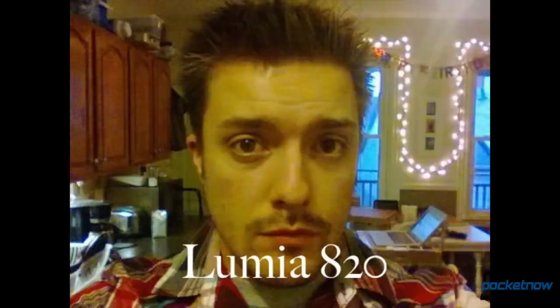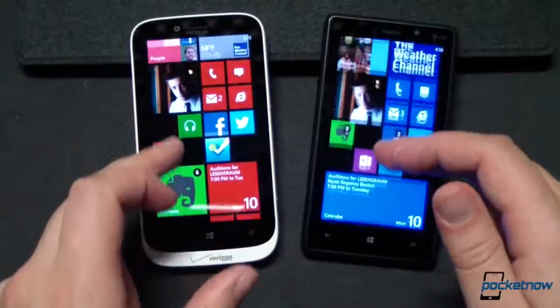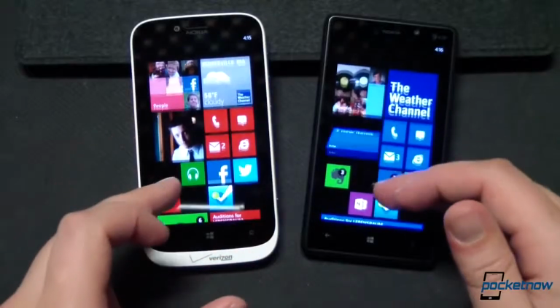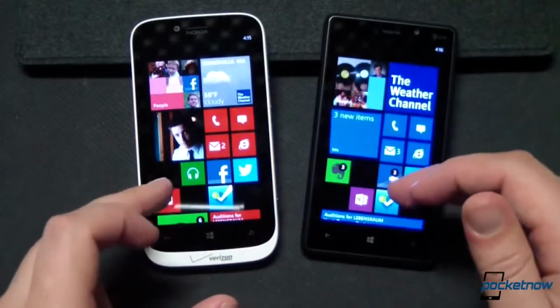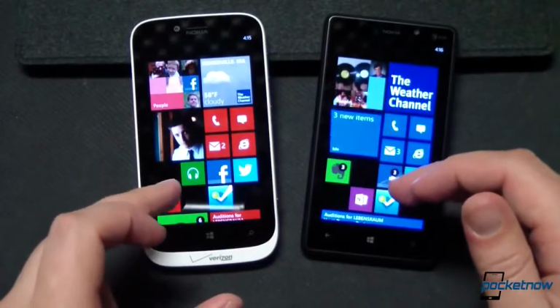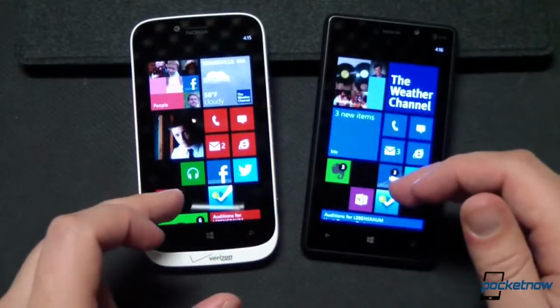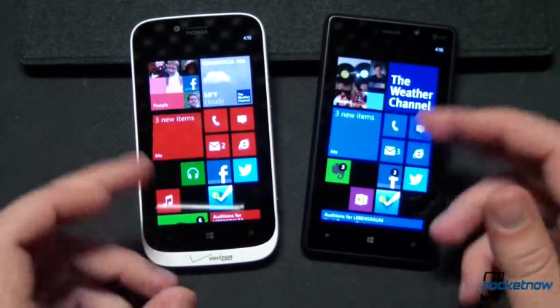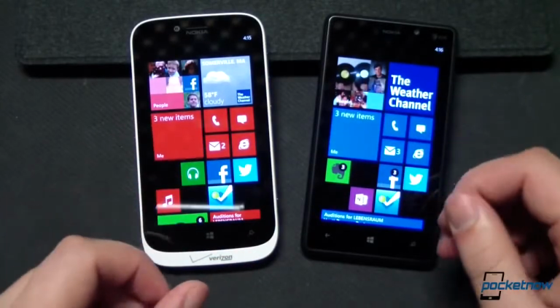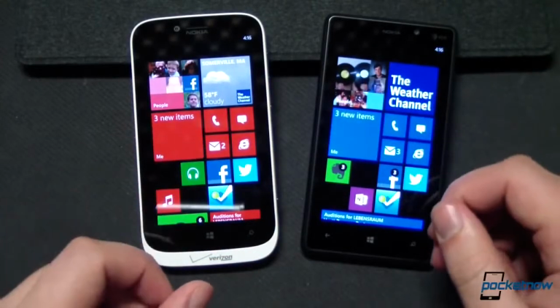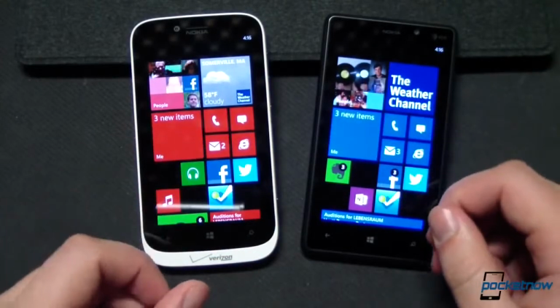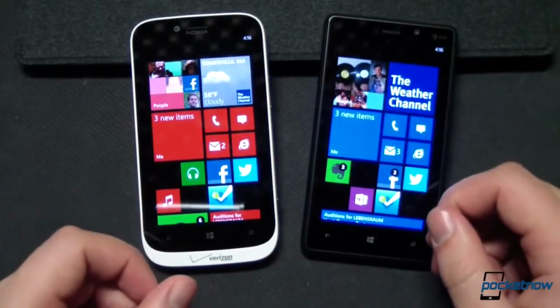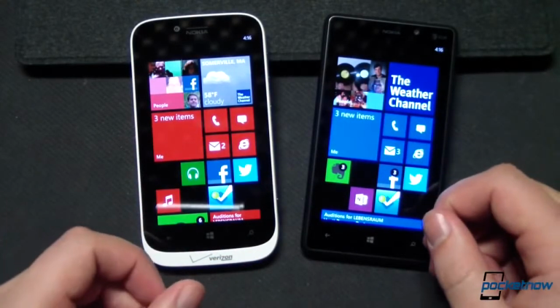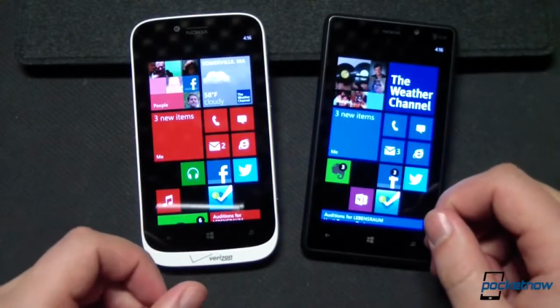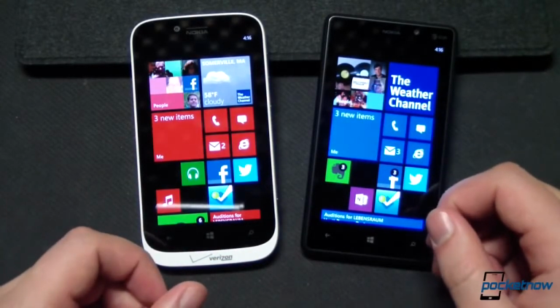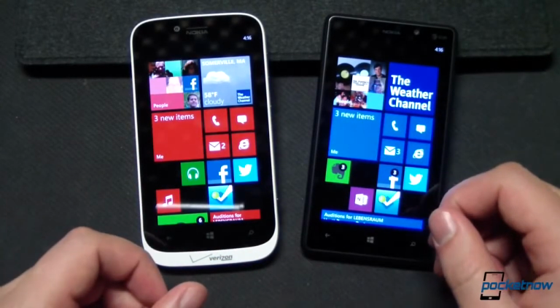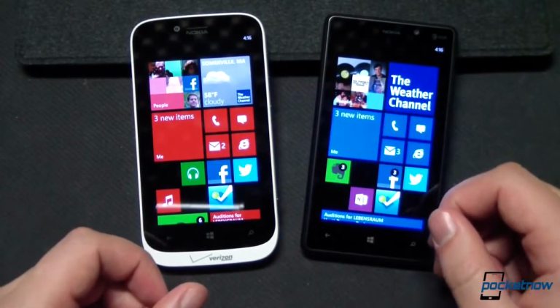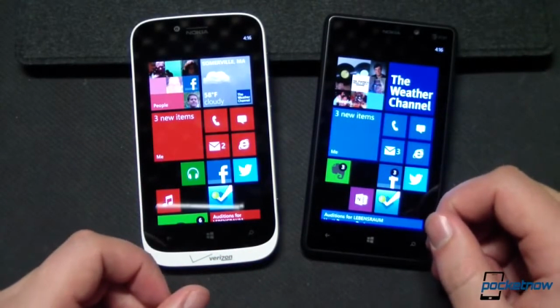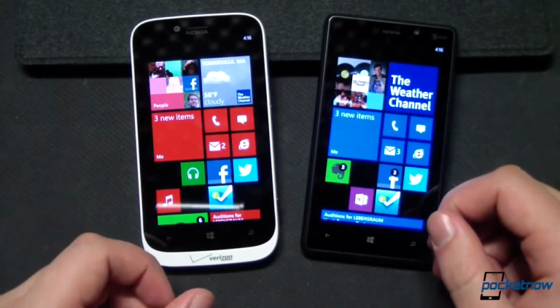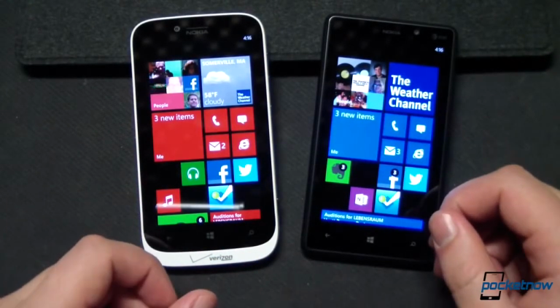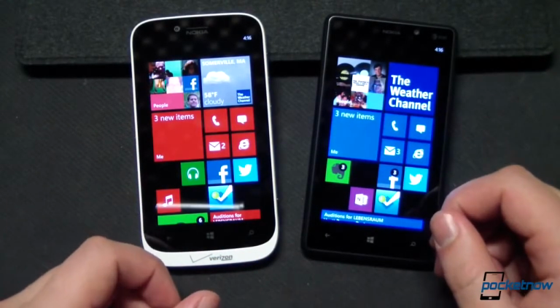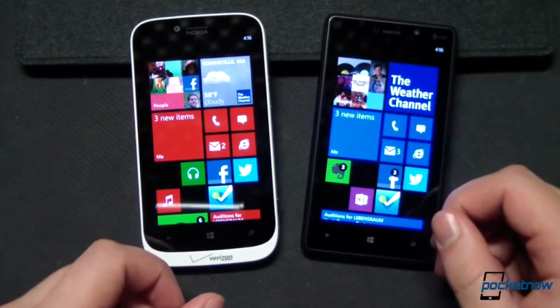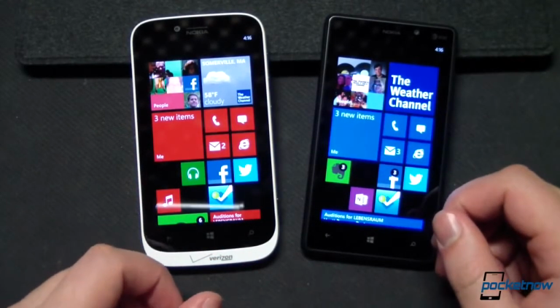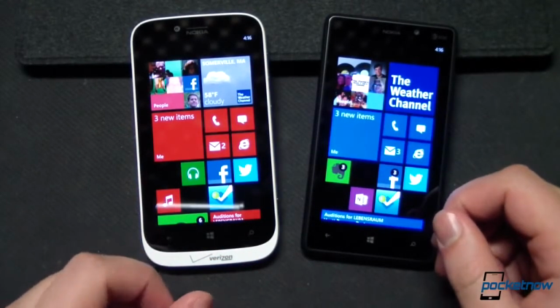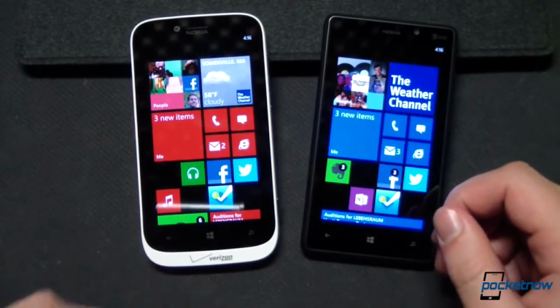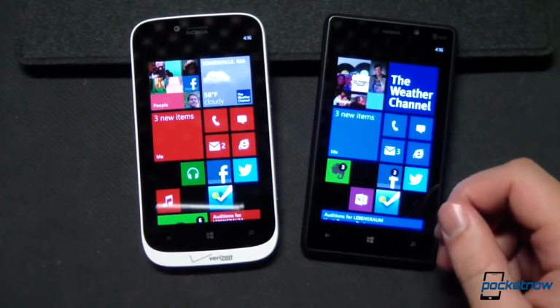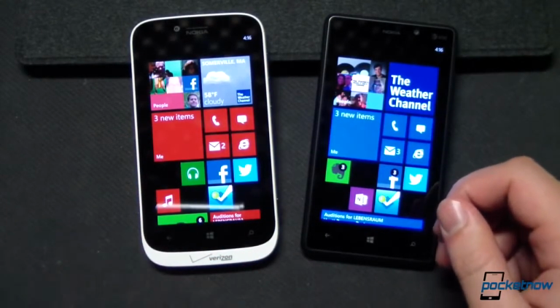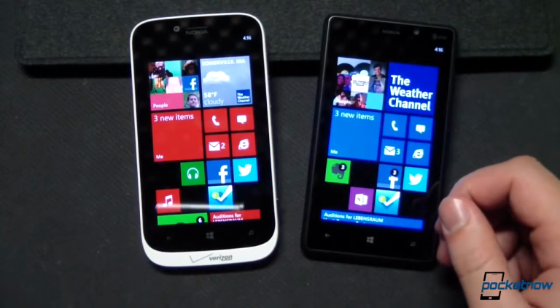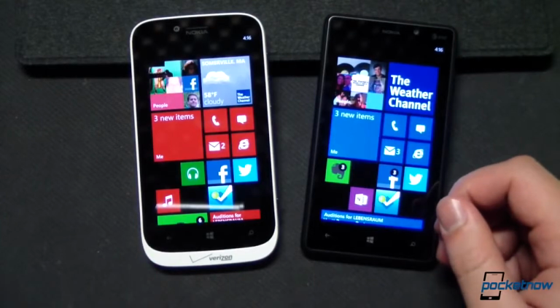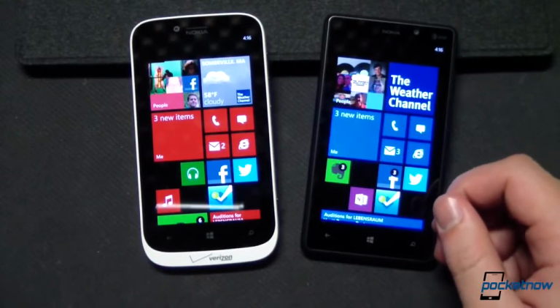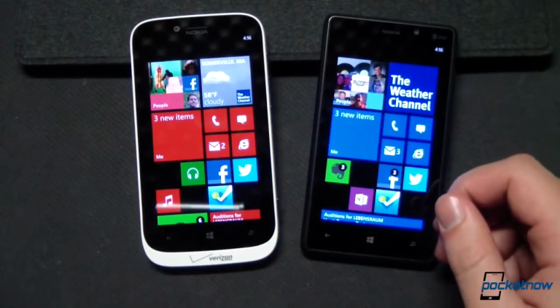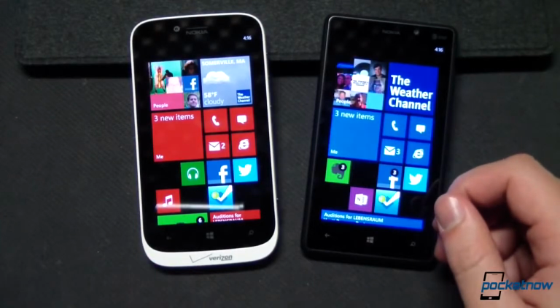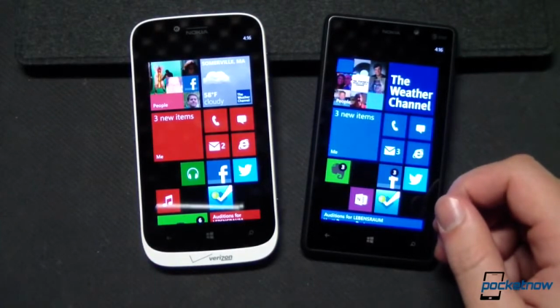Otherwise, besides some radio tweaks, all remaining differences between these devices are cosmetic, something we'll get to in a moment.